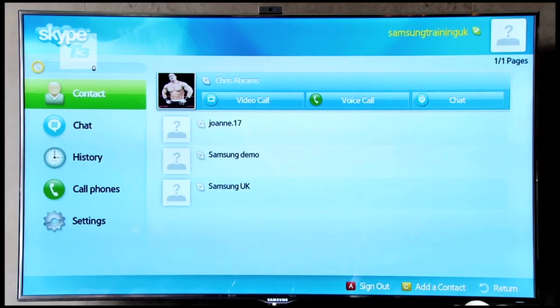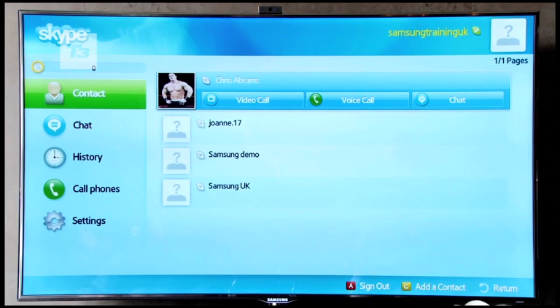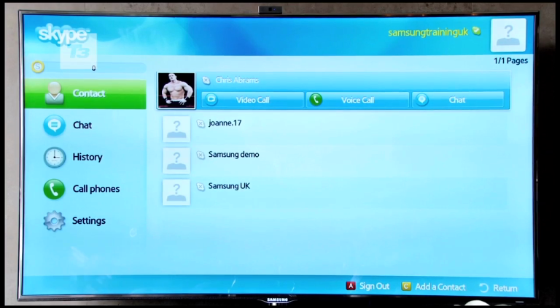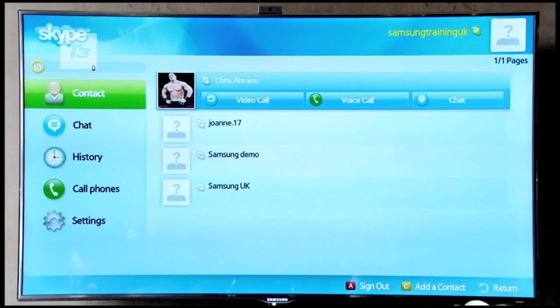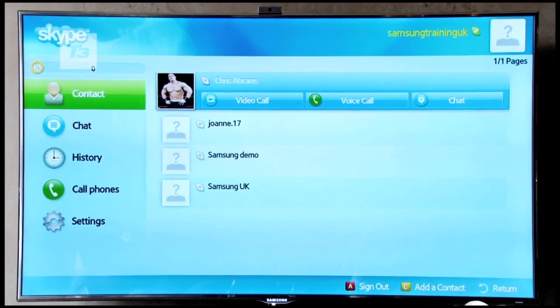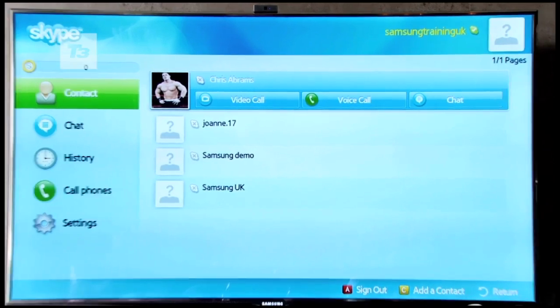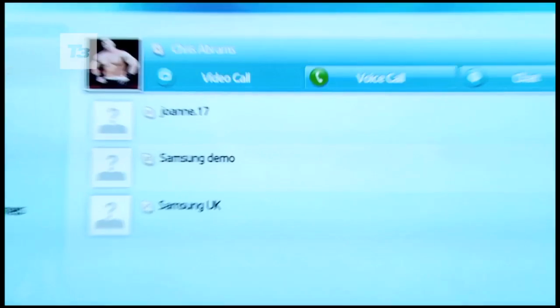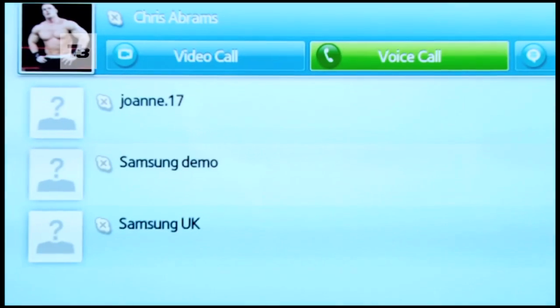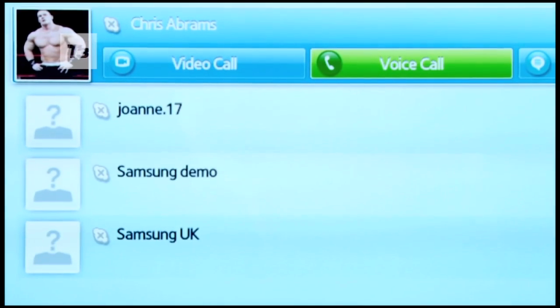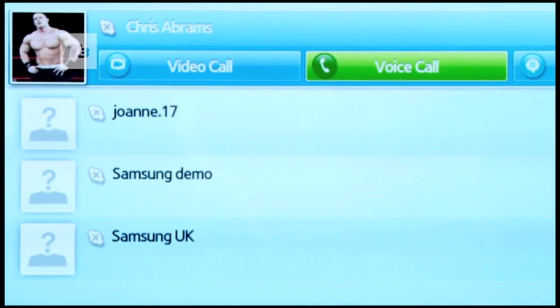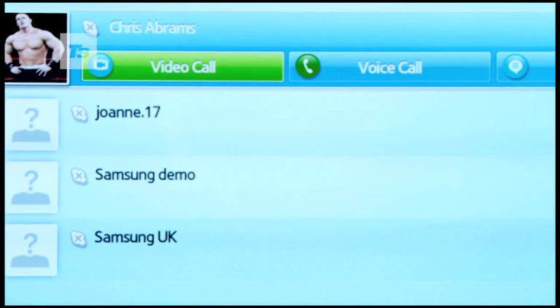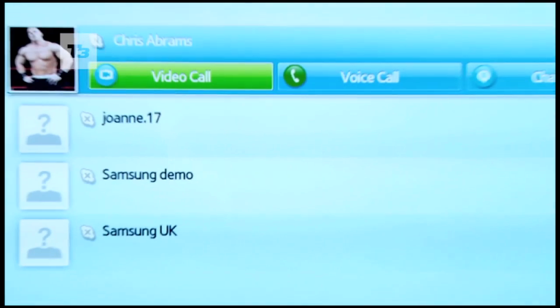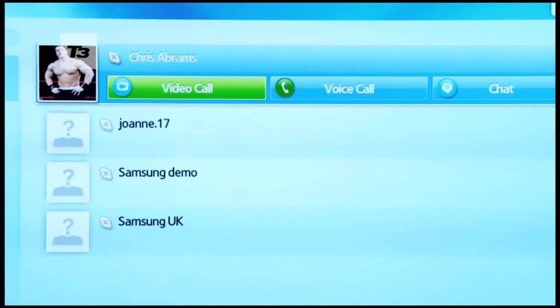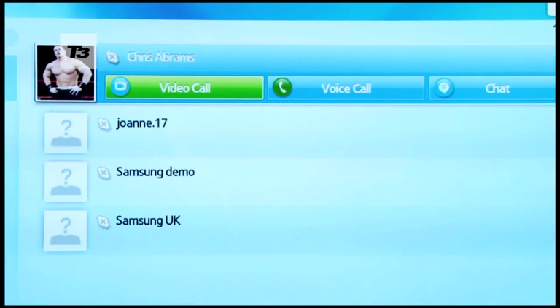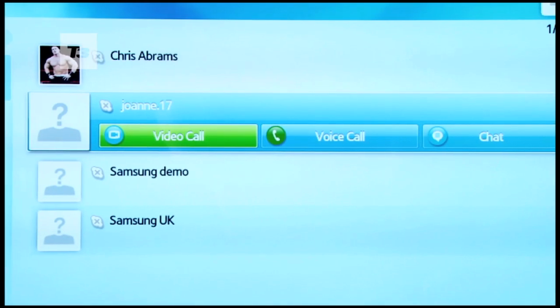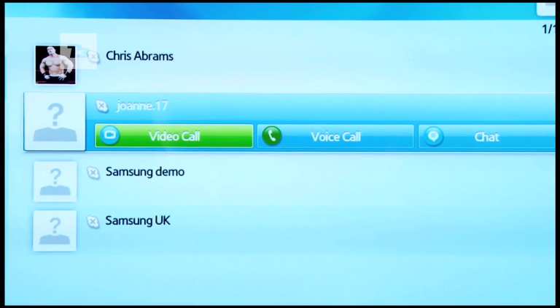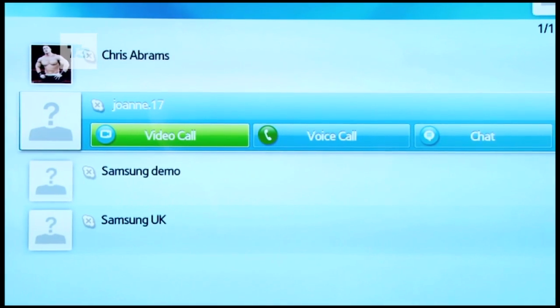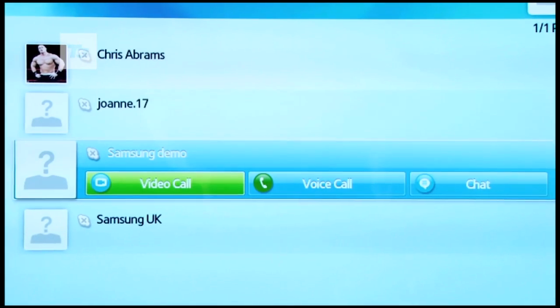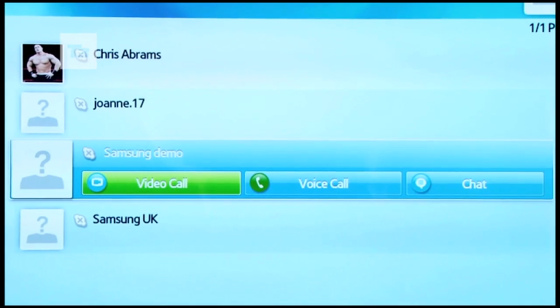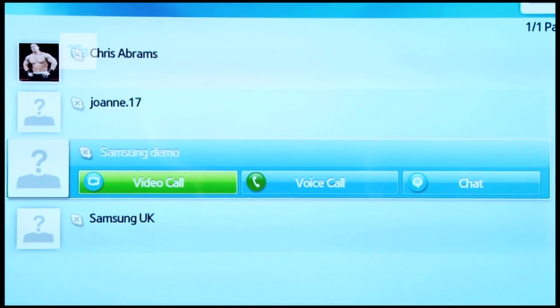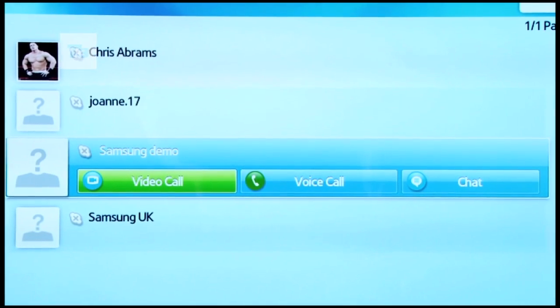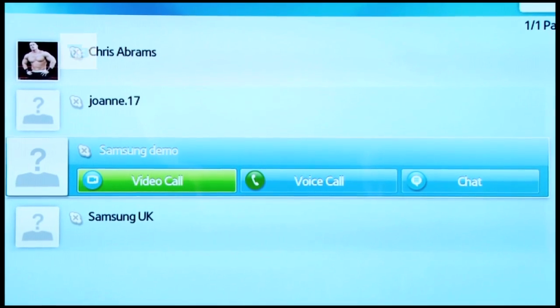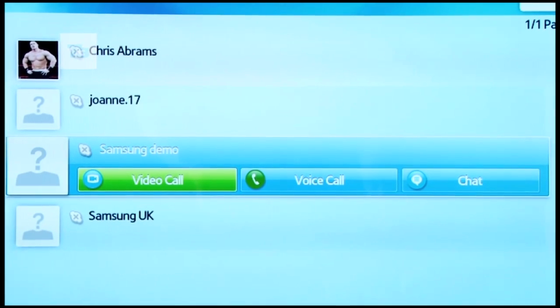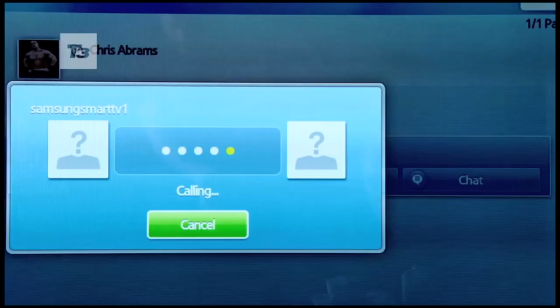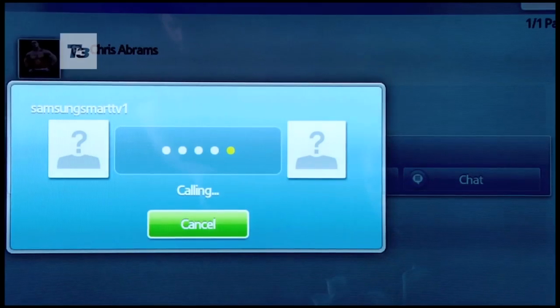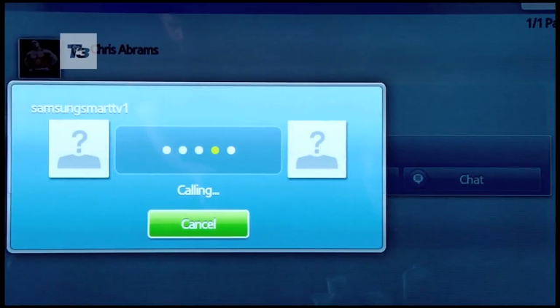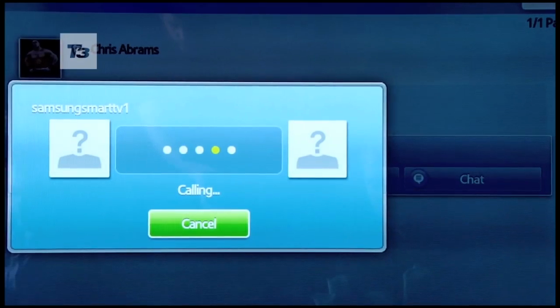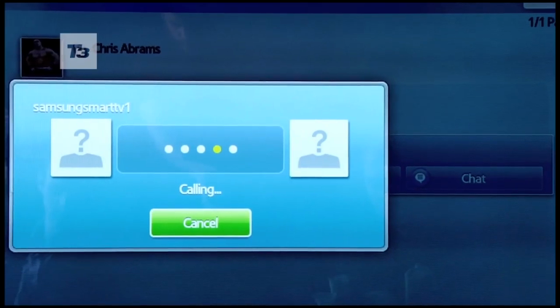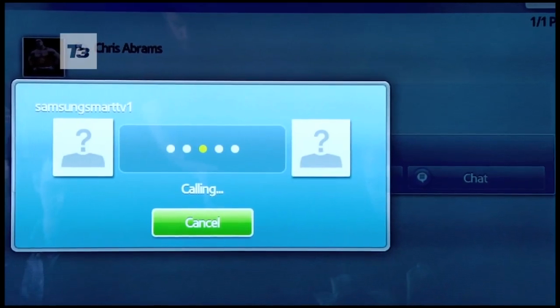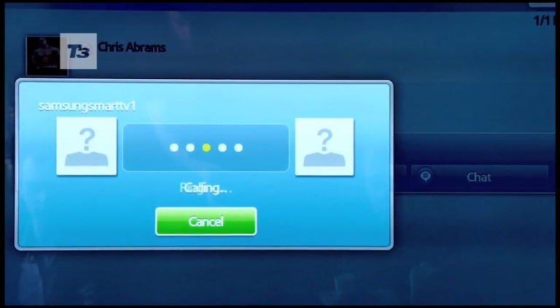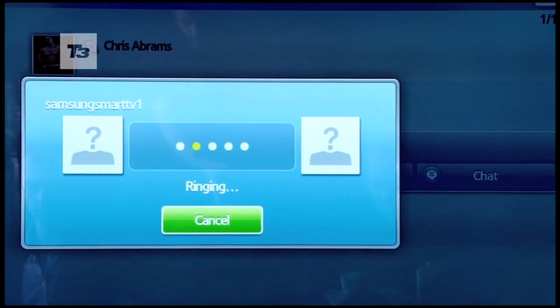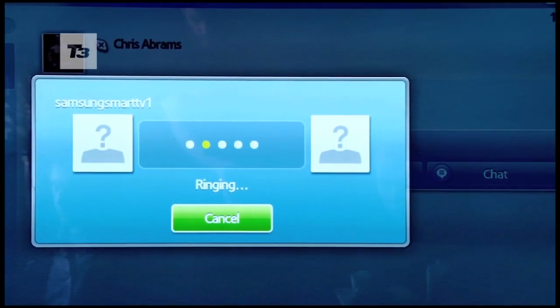Sticking with the social, for those who love video calling, there's a Skype app that you can control on the phone and it connects to any other device with video calling smarts.